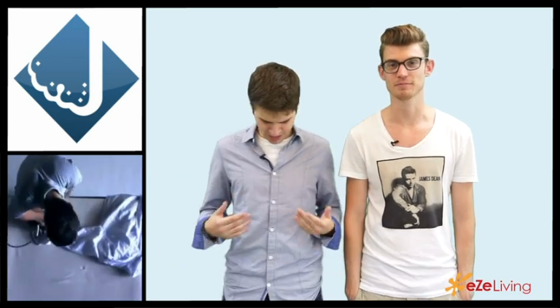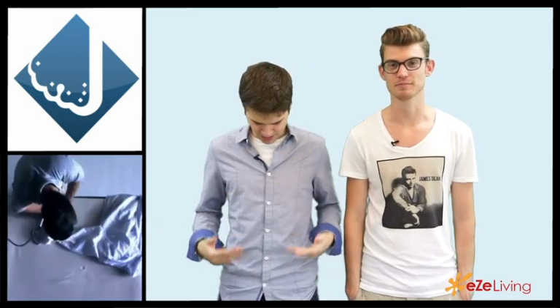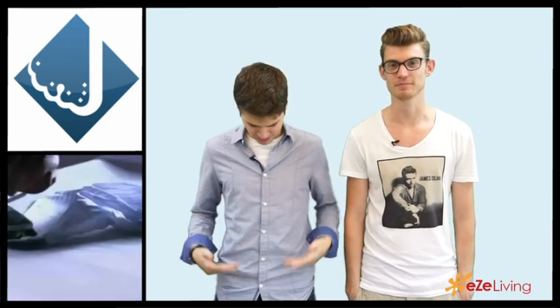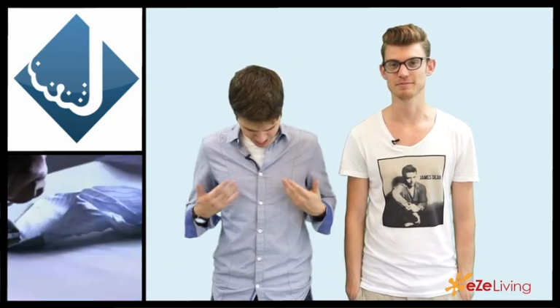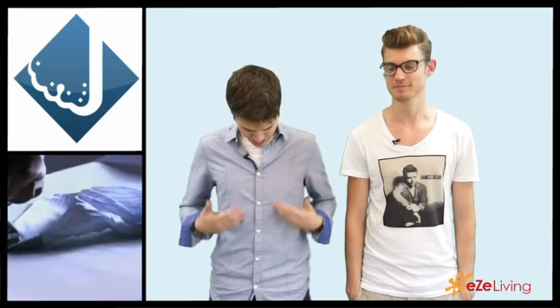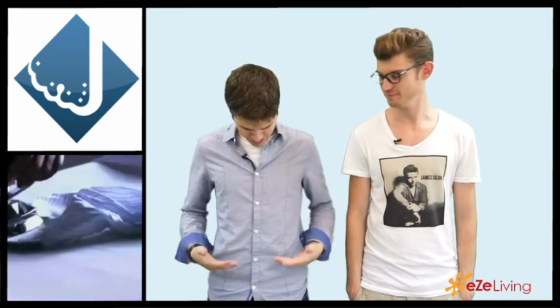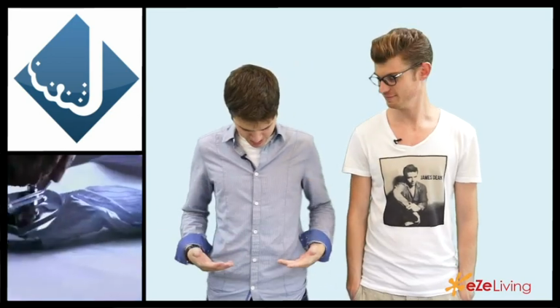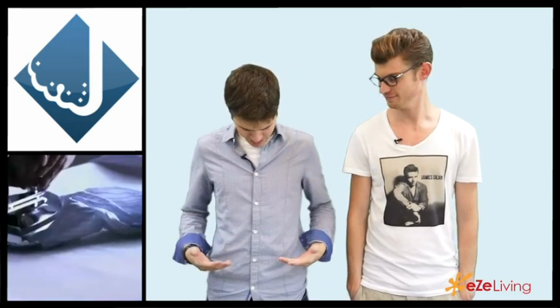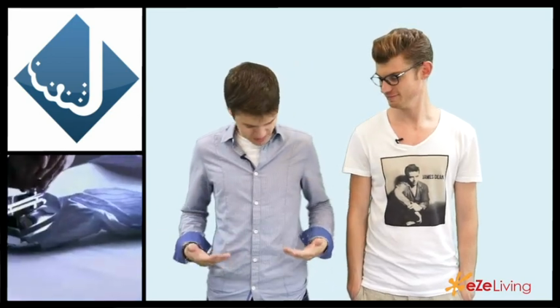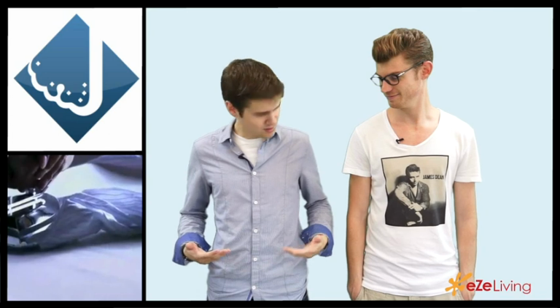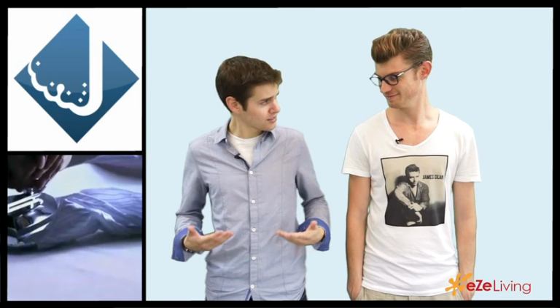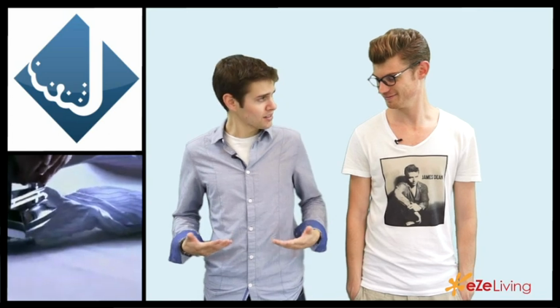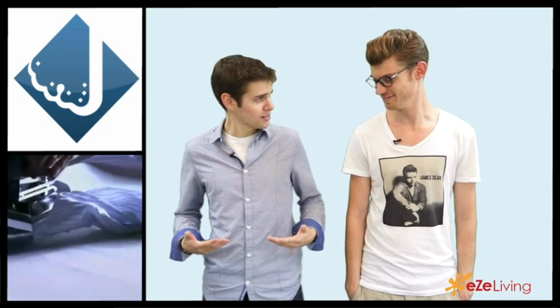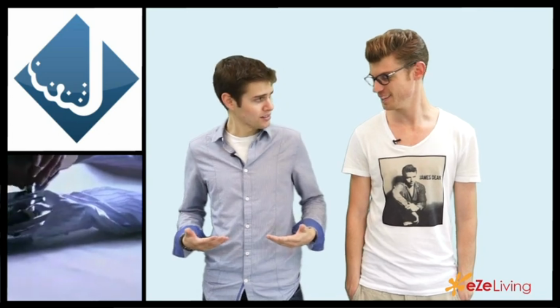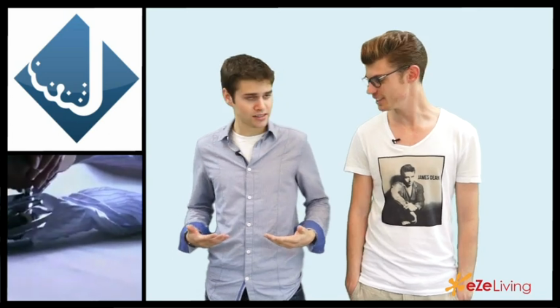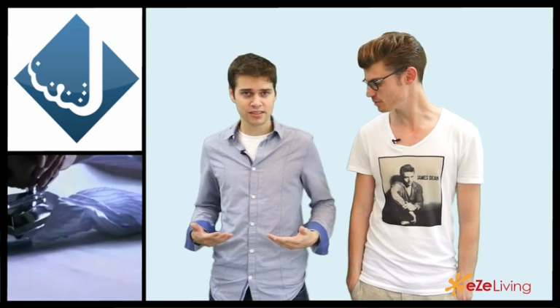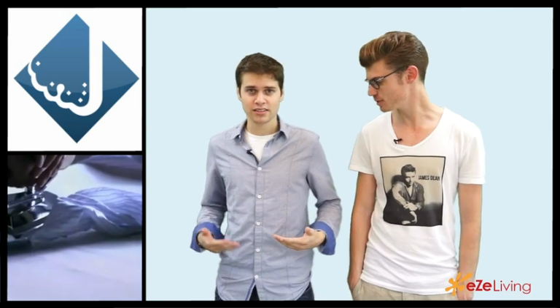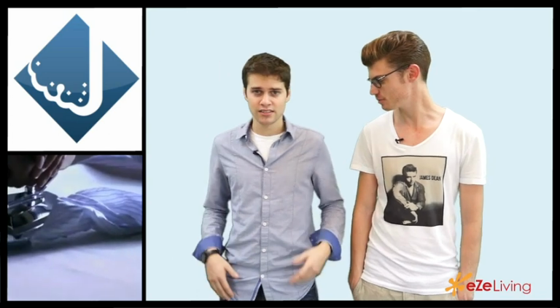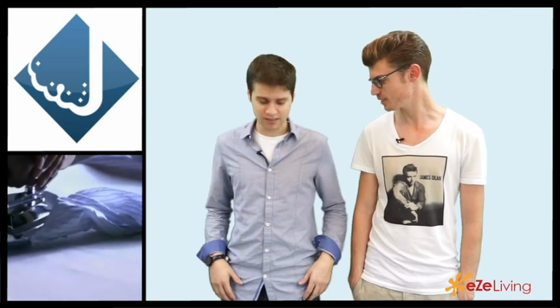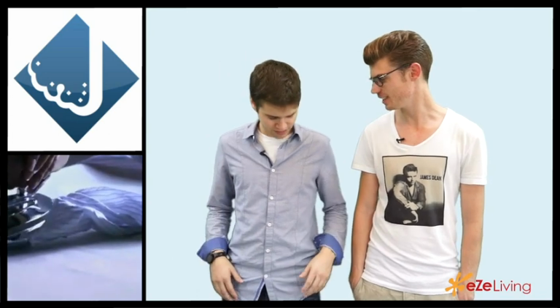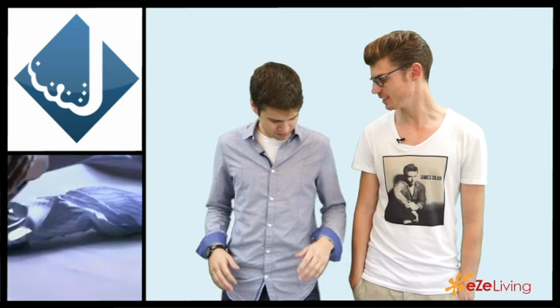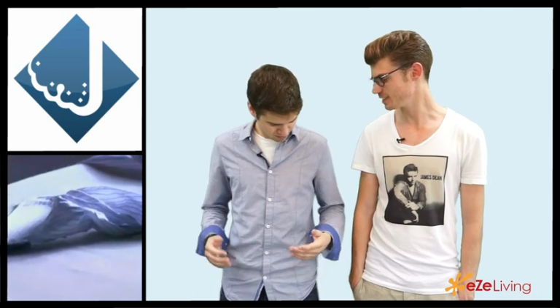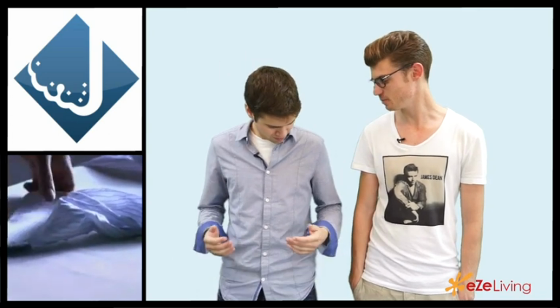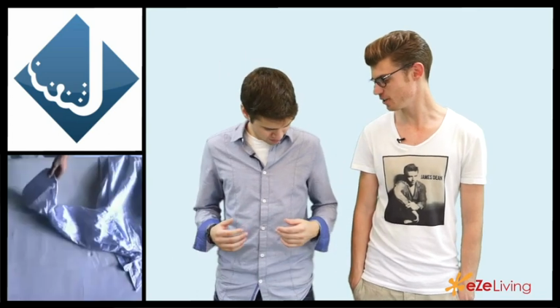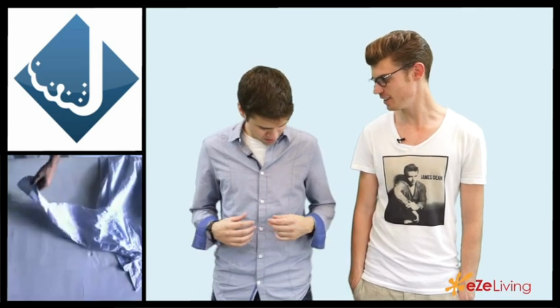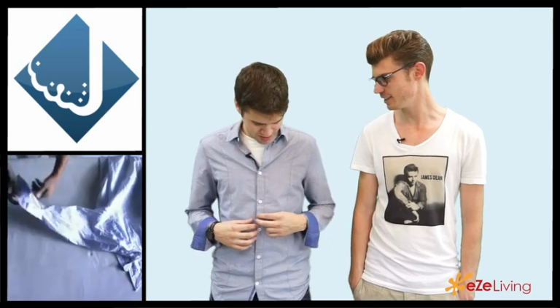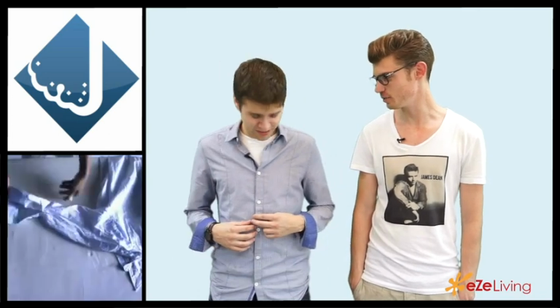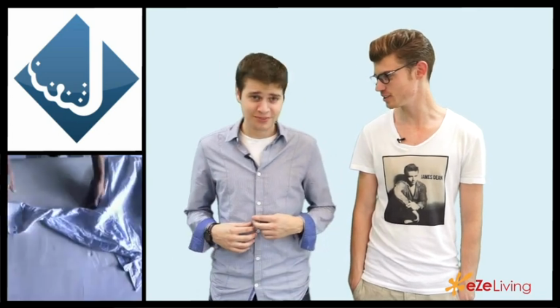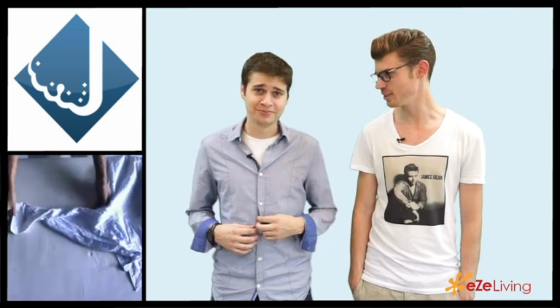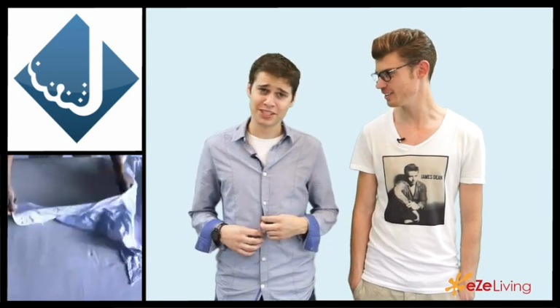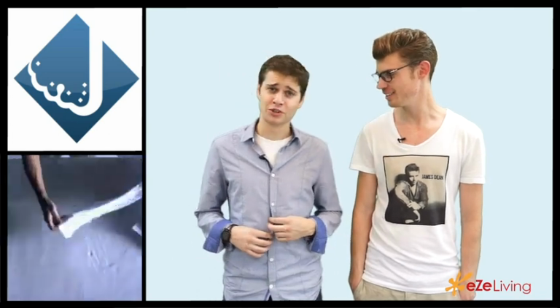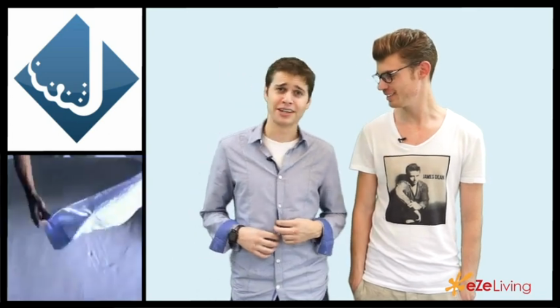Look at this! This was done with a tumble dryer and a wet sock? That's correct.